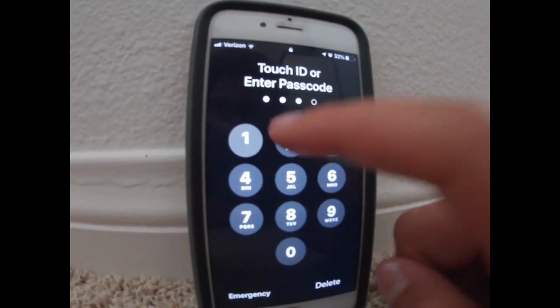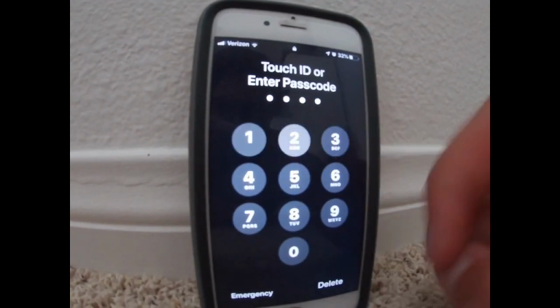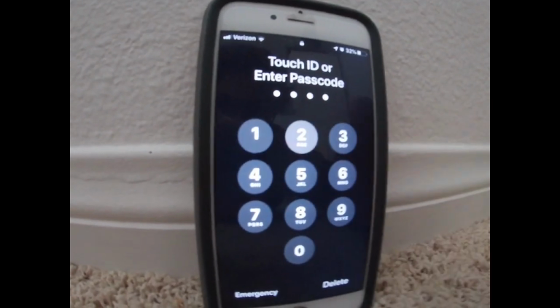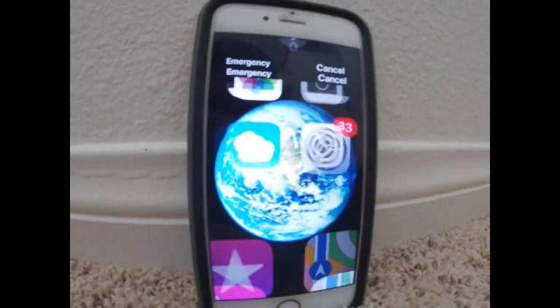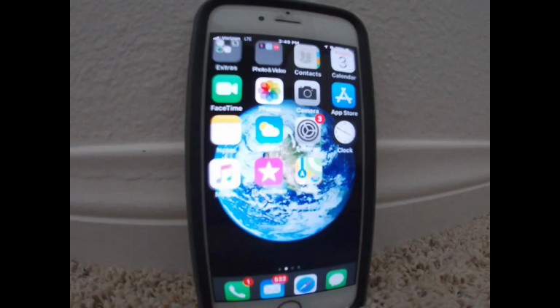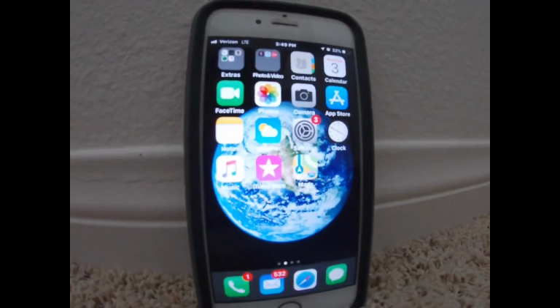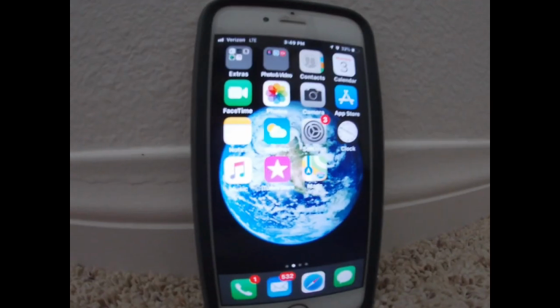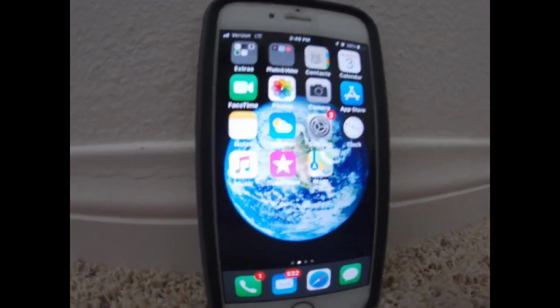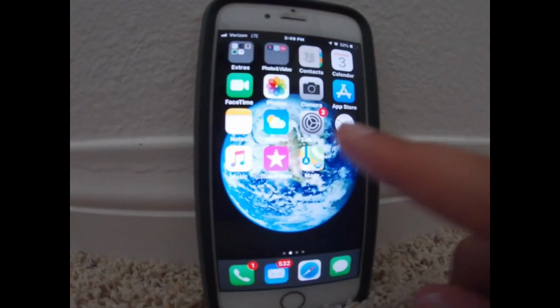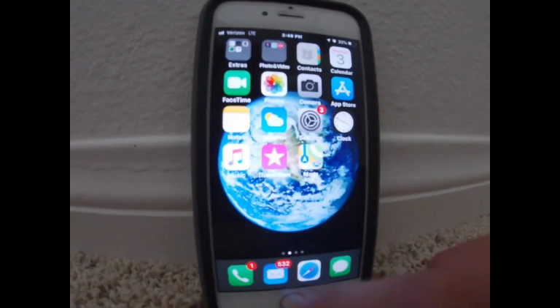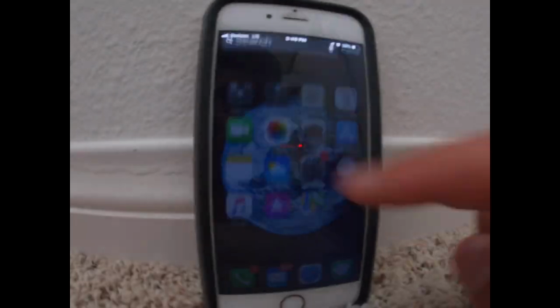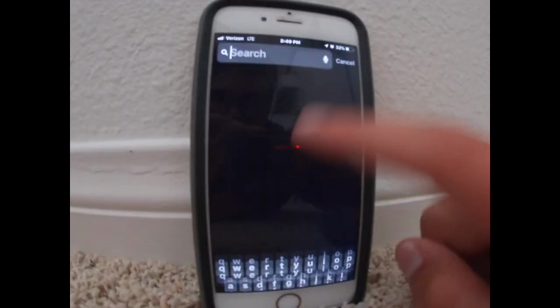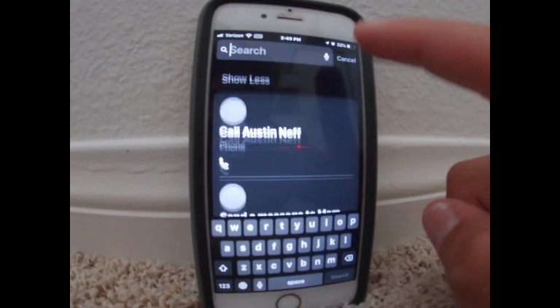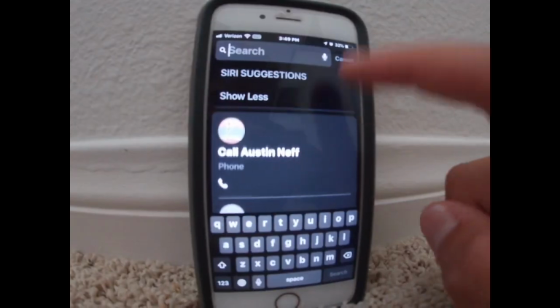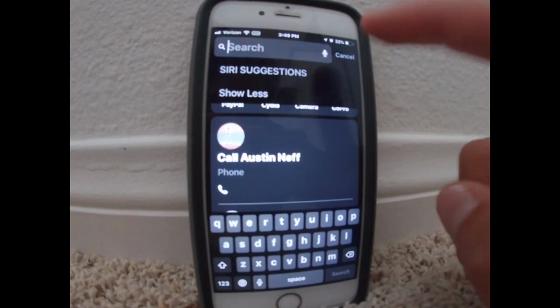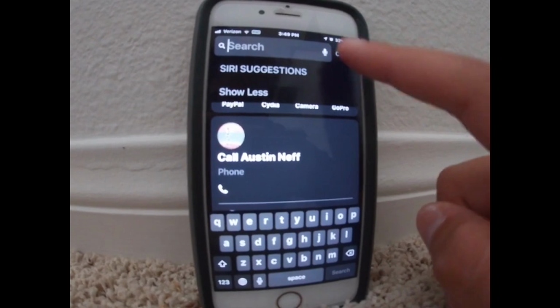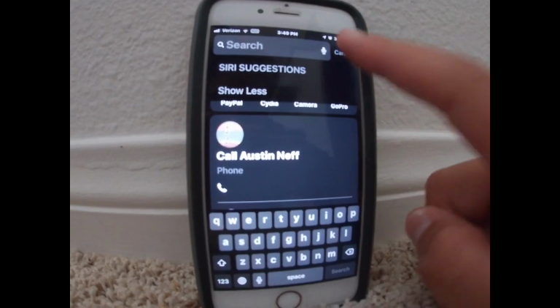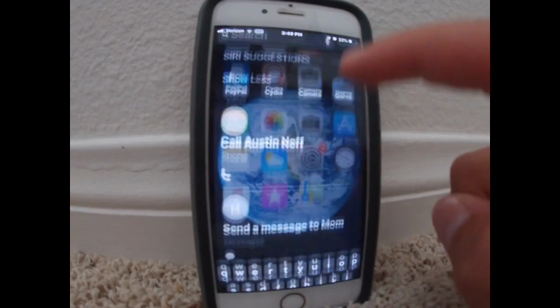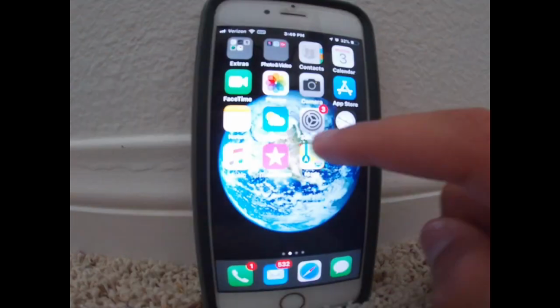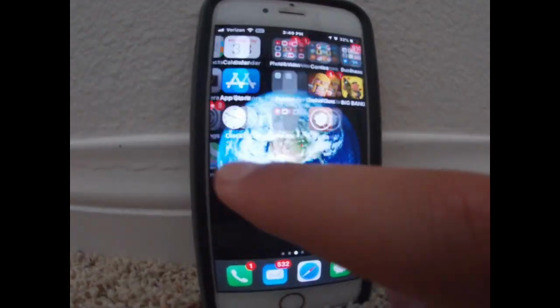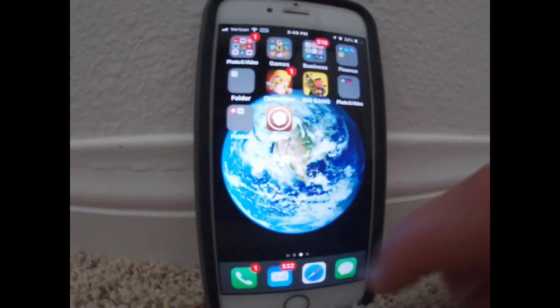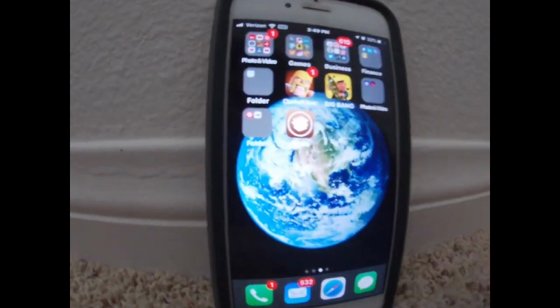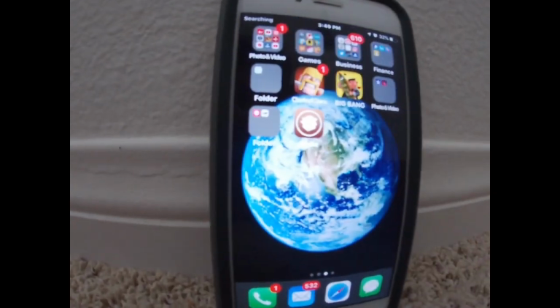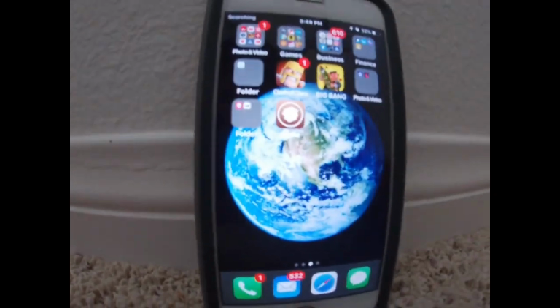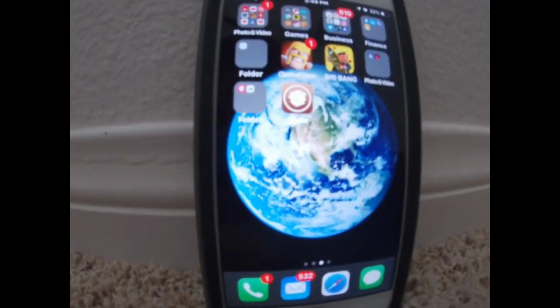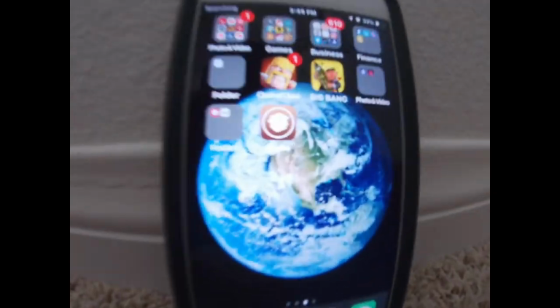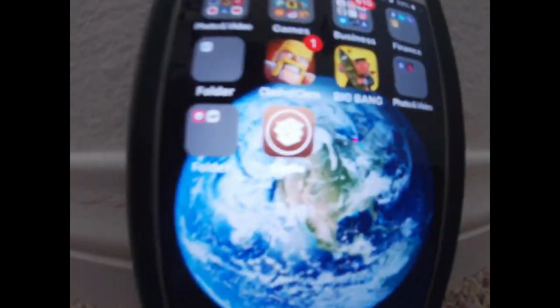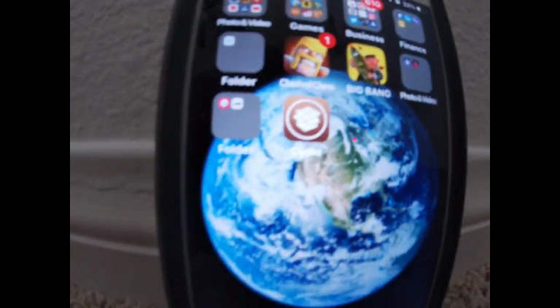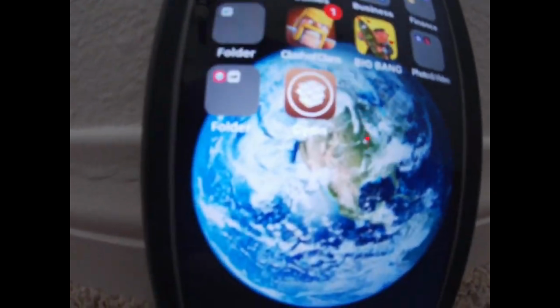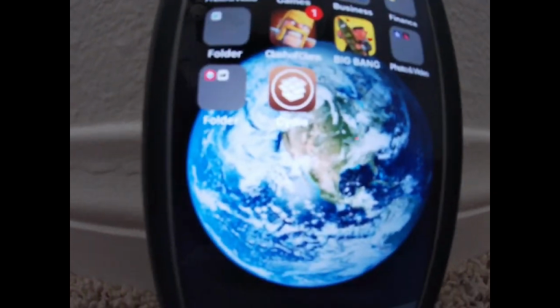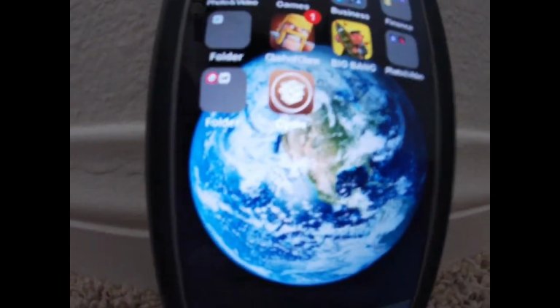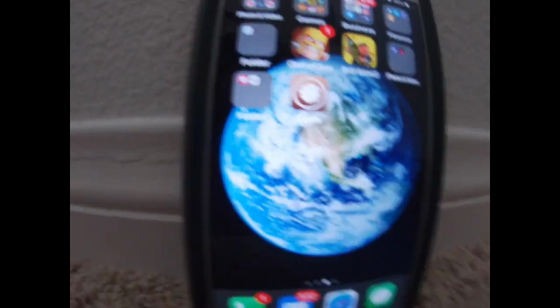I'm just going to type in my password now. And then you should have Cydia on your home screen.